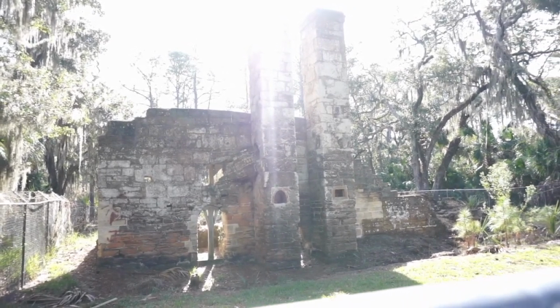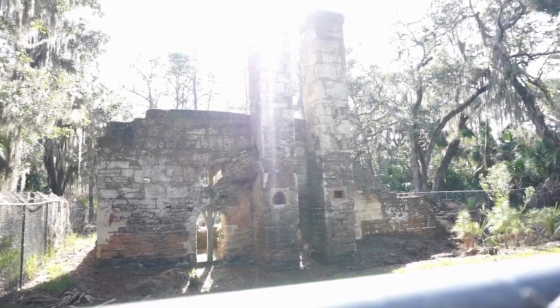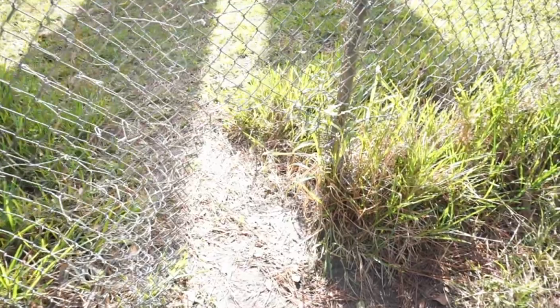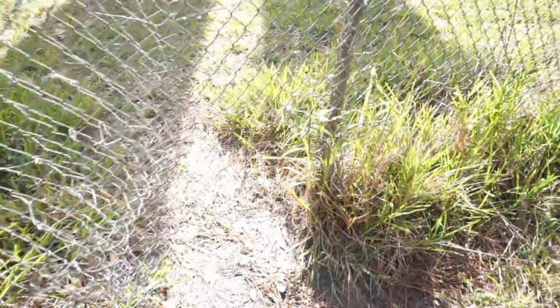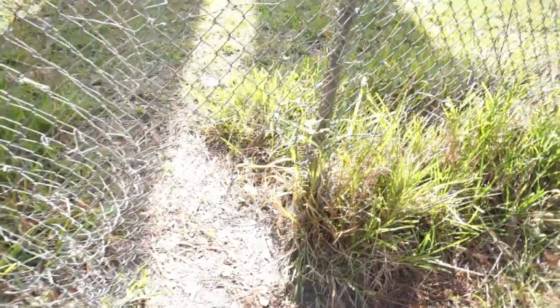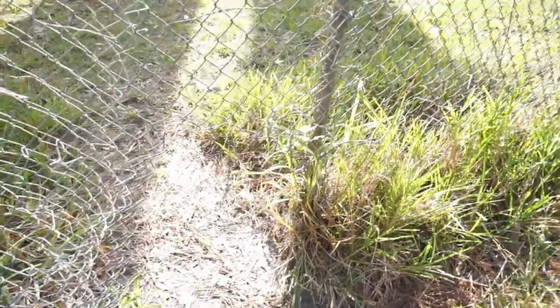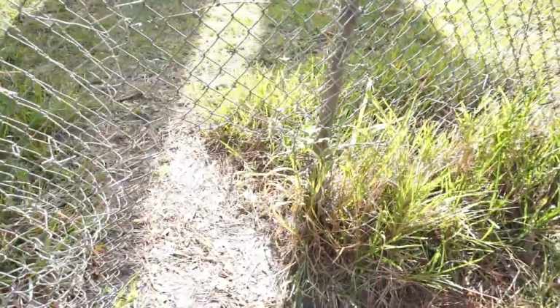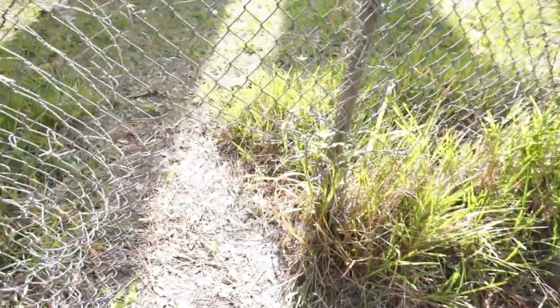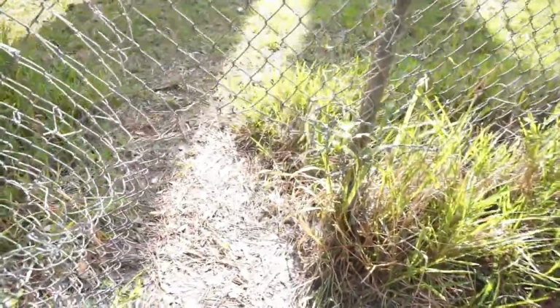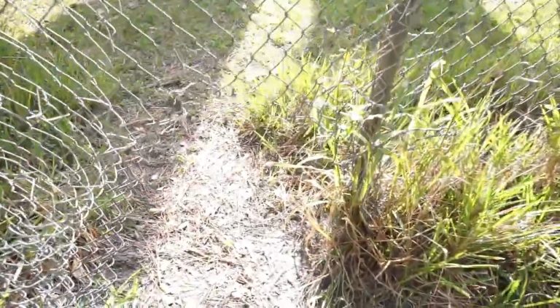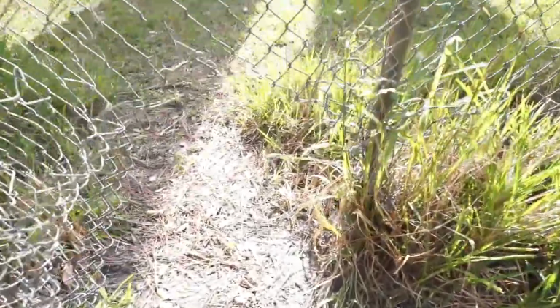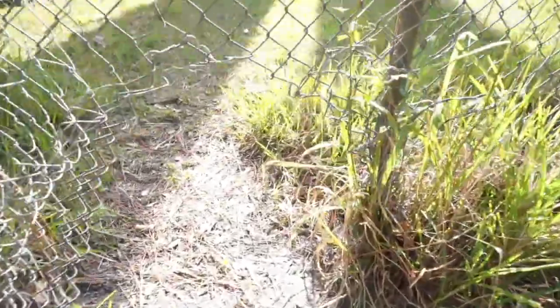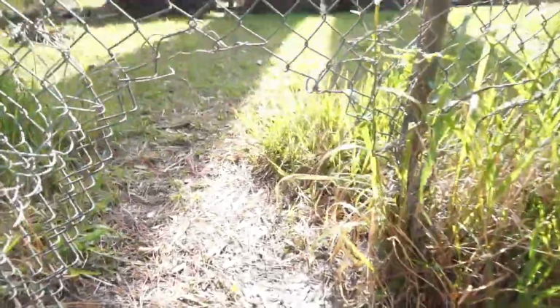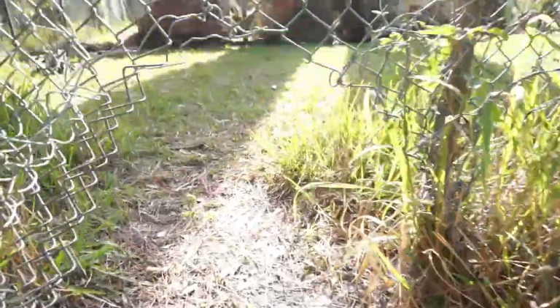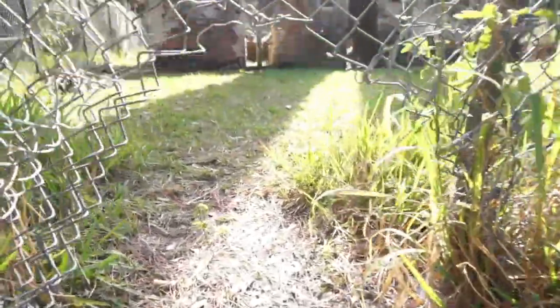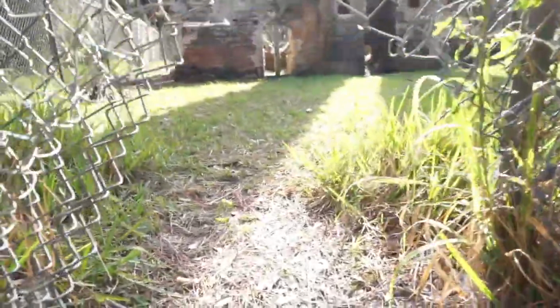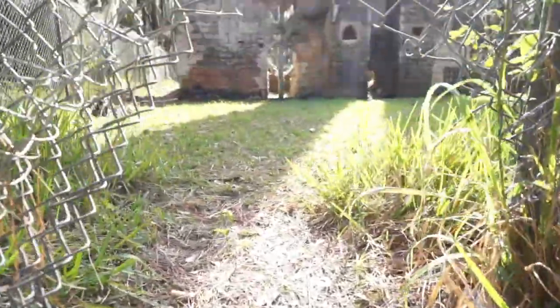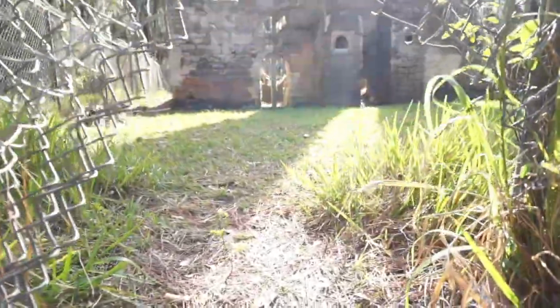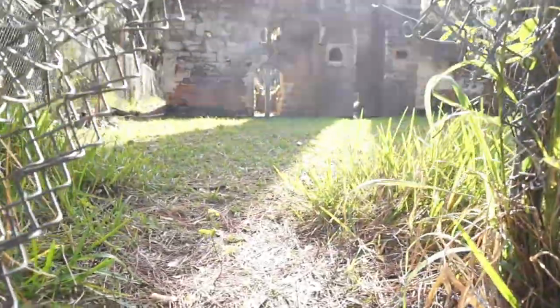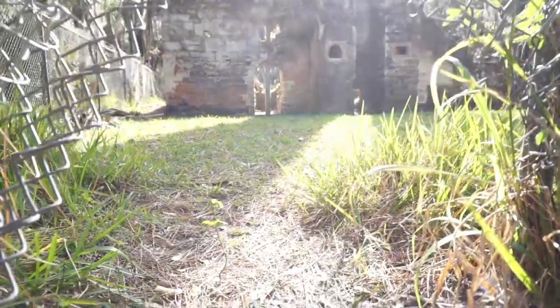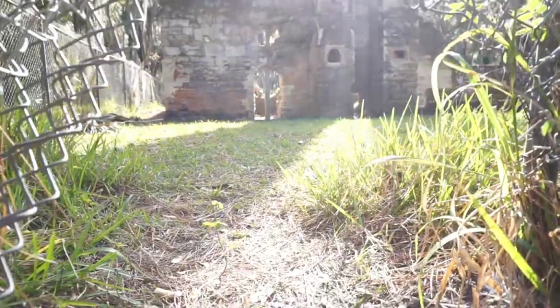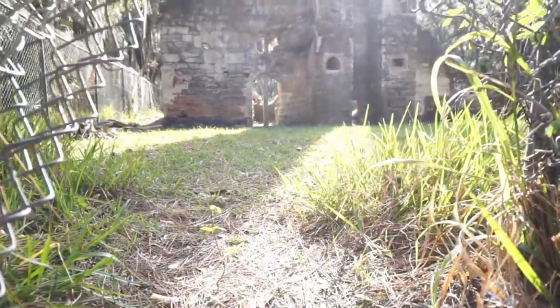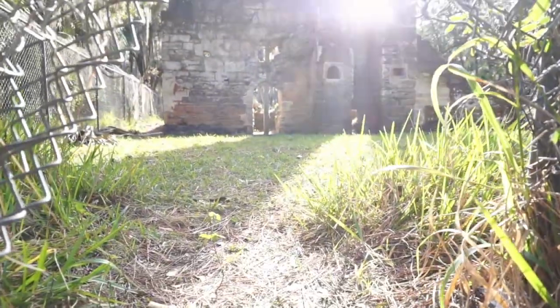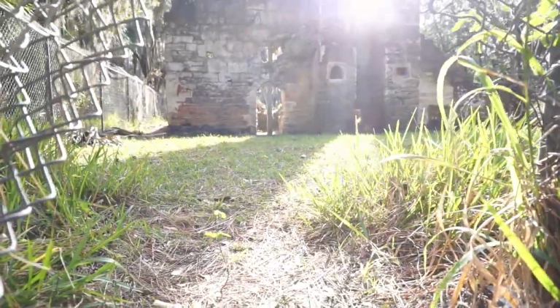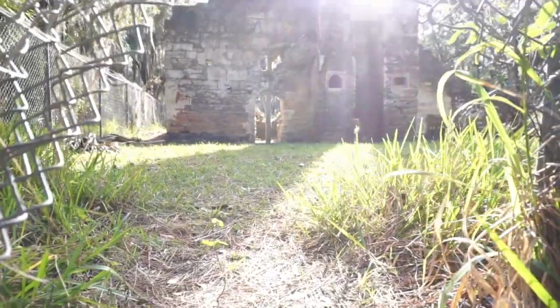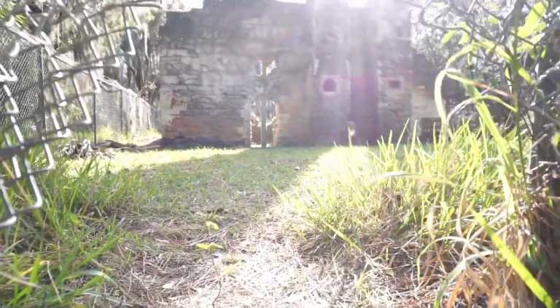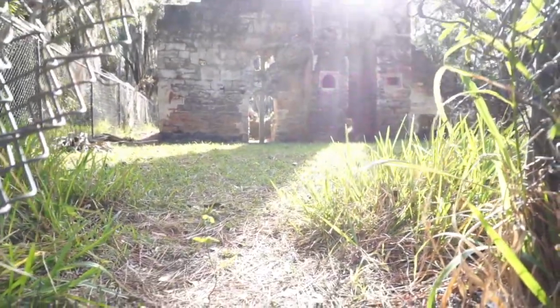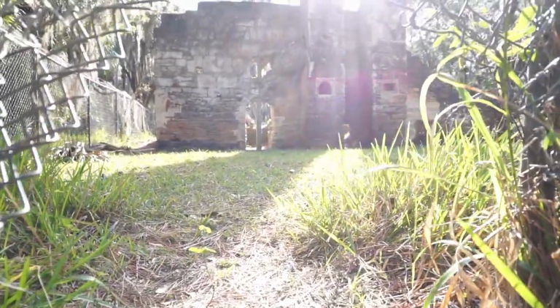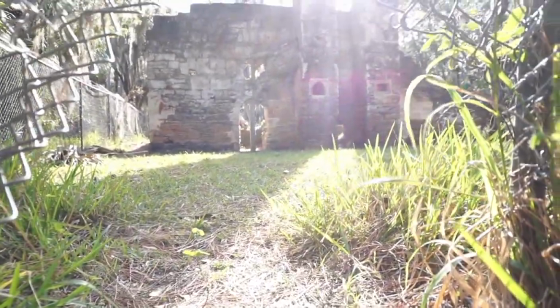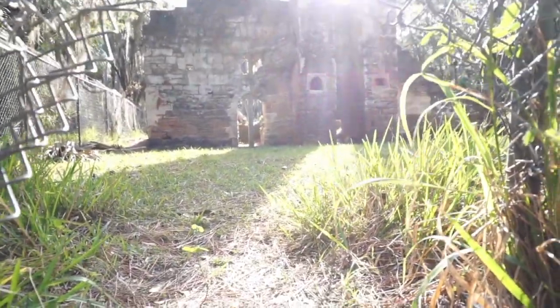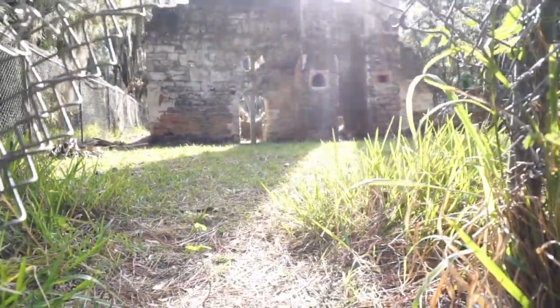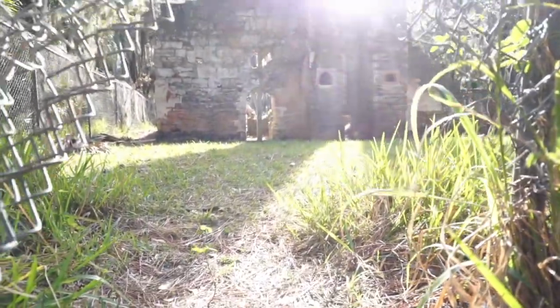Looks like a person or animal made its way through there. I'm not going in because I'm not trying to get in trouble.